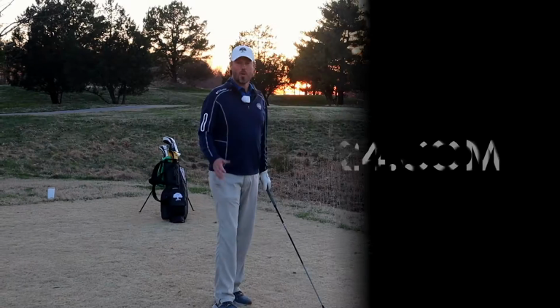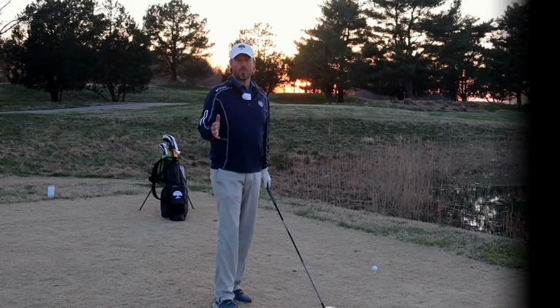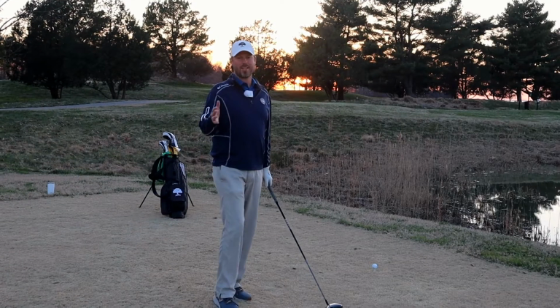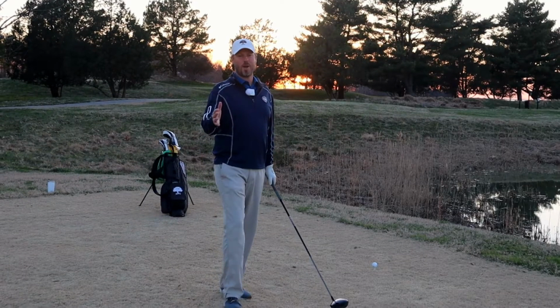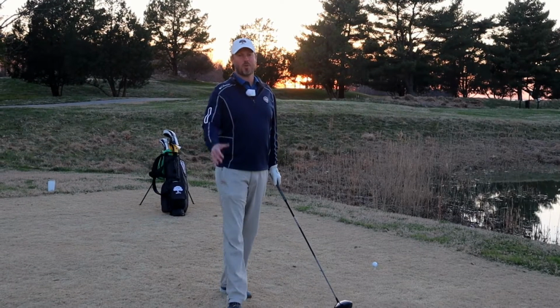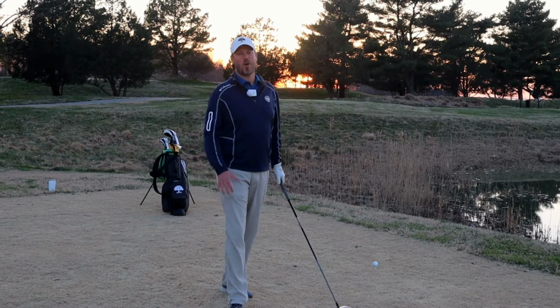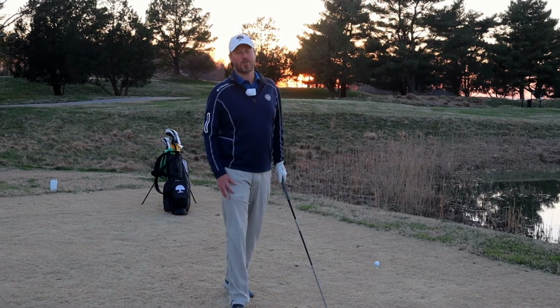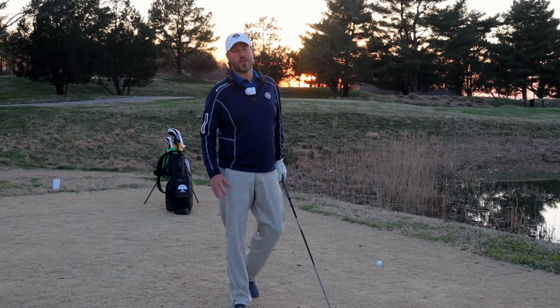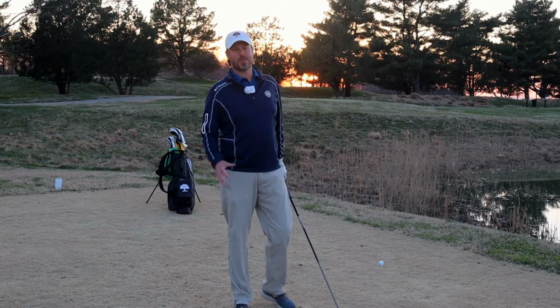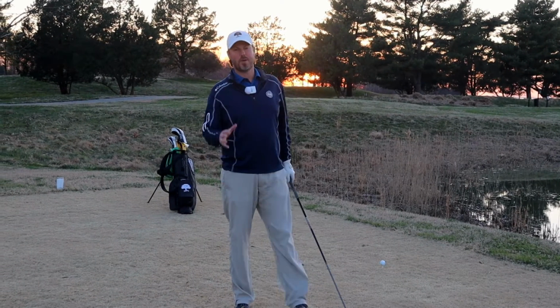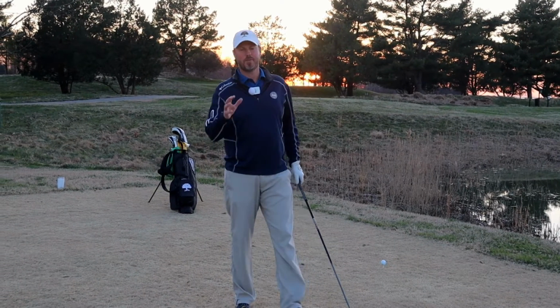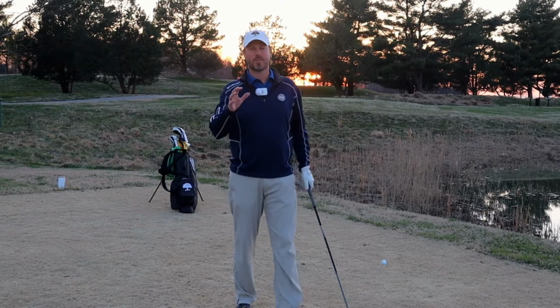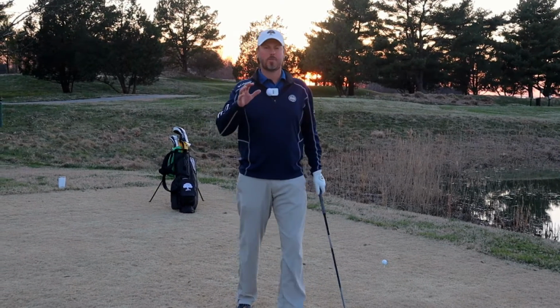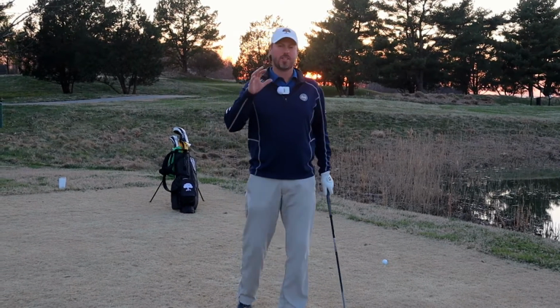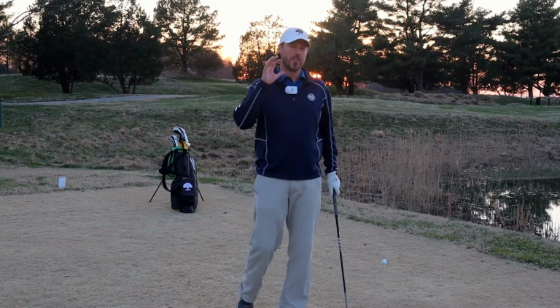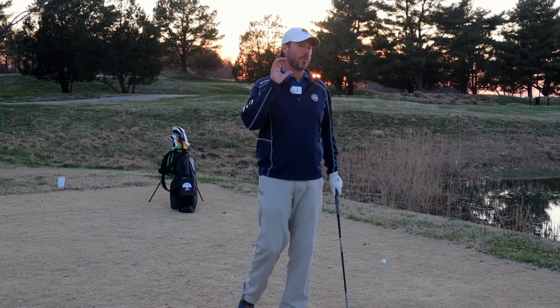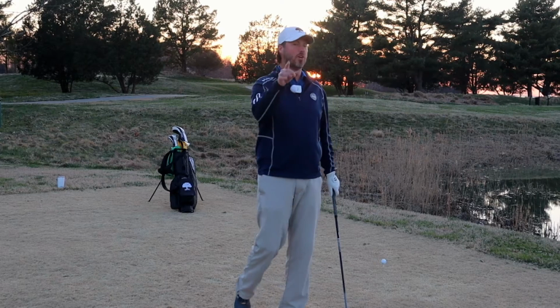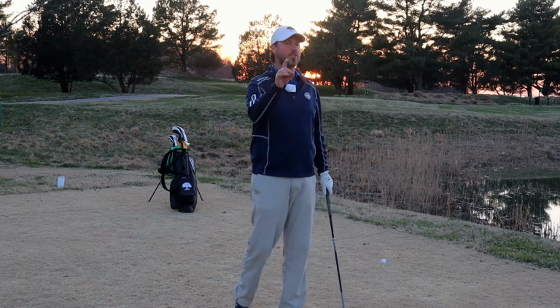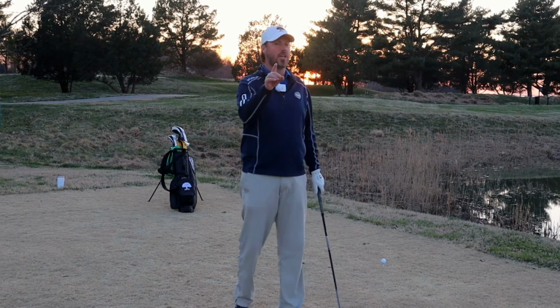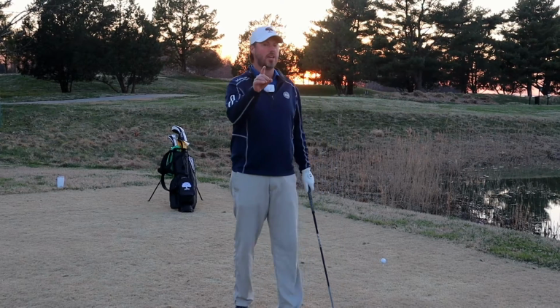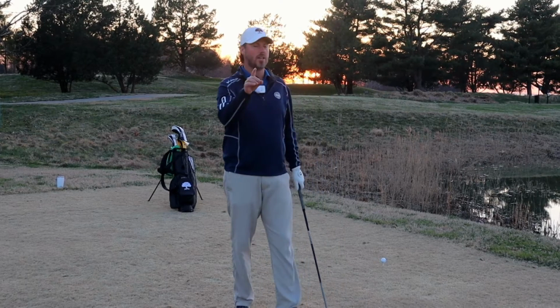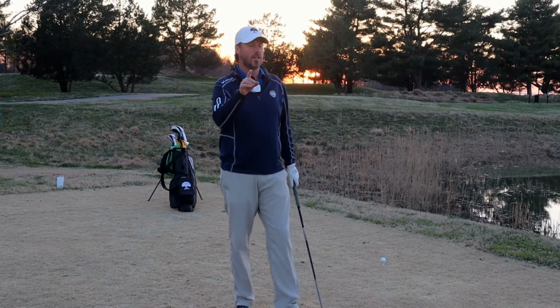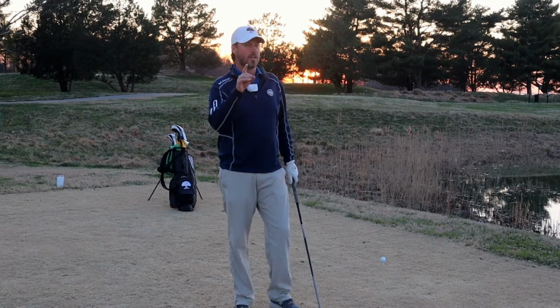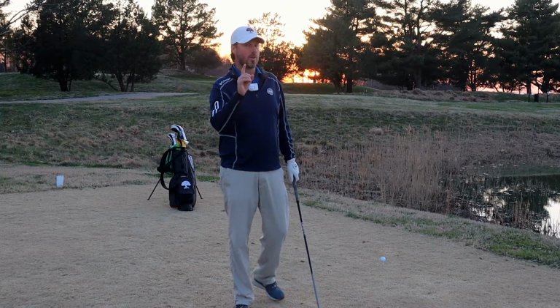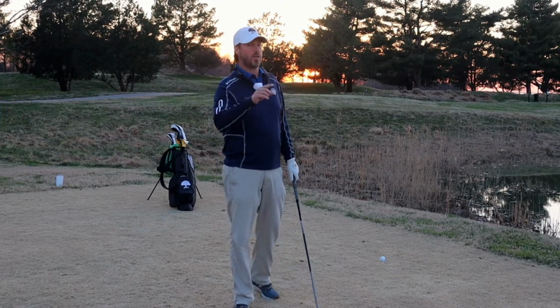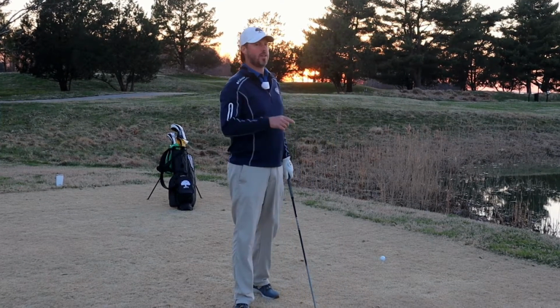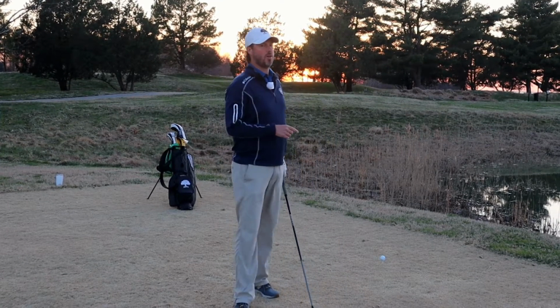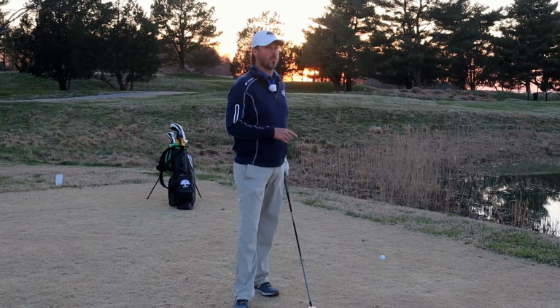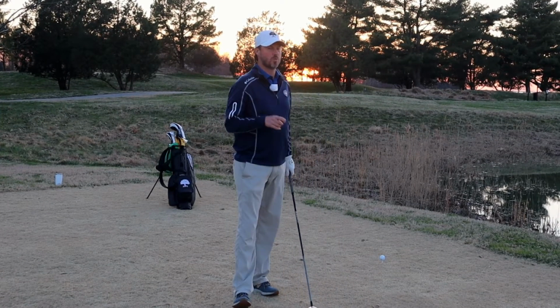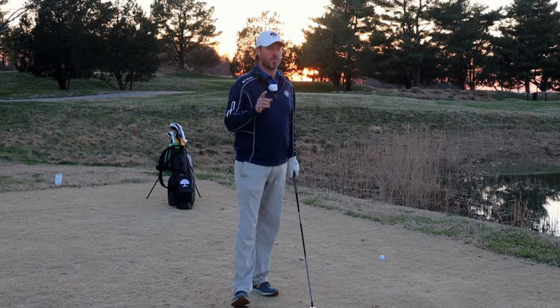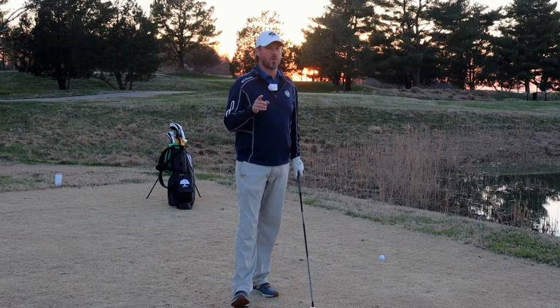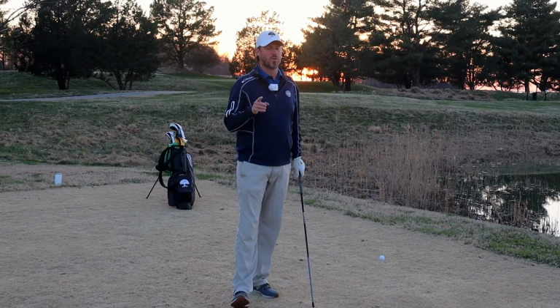Welcome back to the MyProGolfer channel. Jeremy Franks coming to you here from the first tee at Queenstown Harbors River Course.